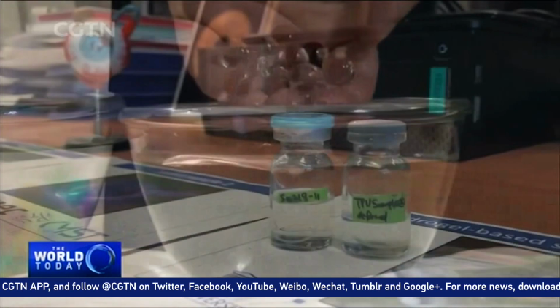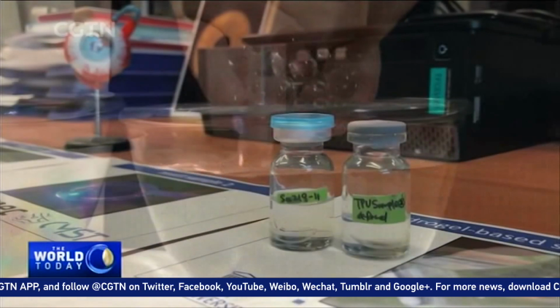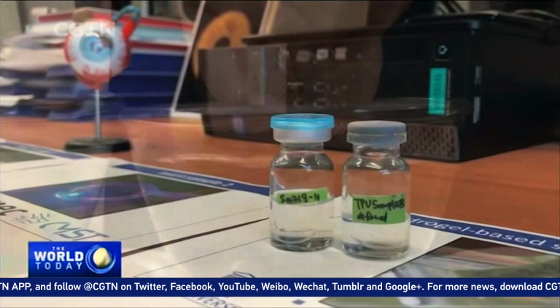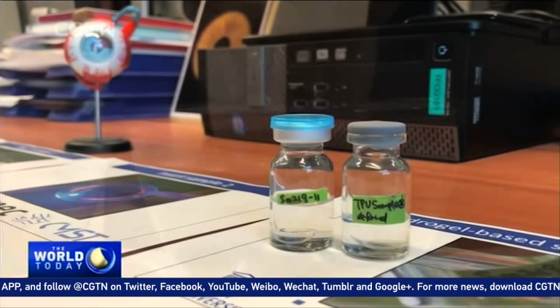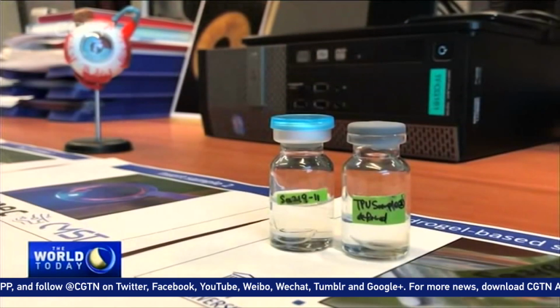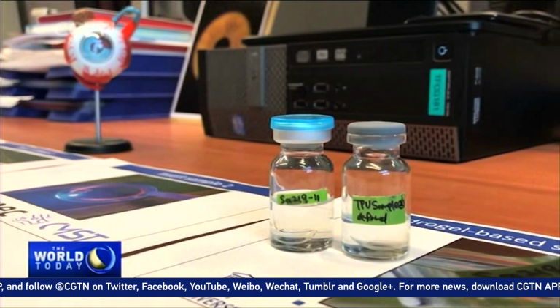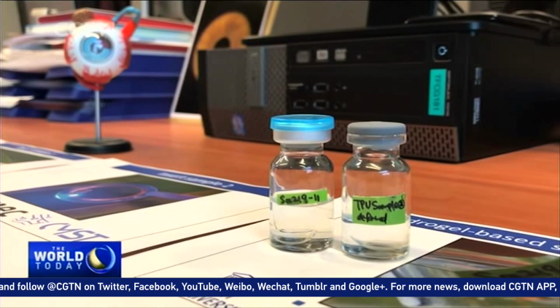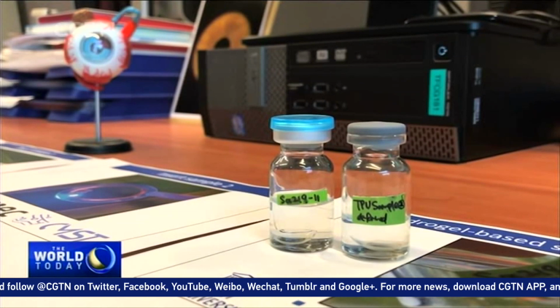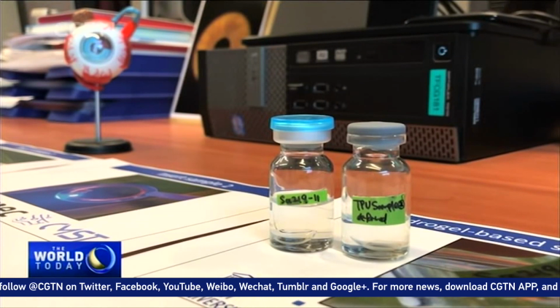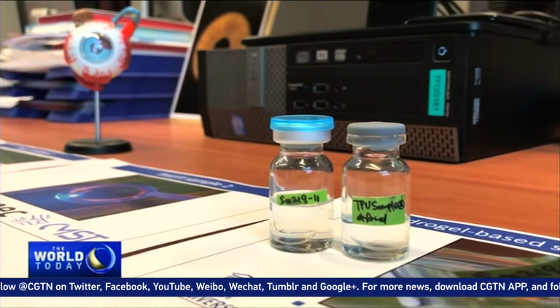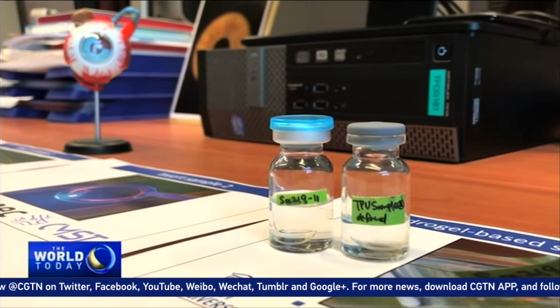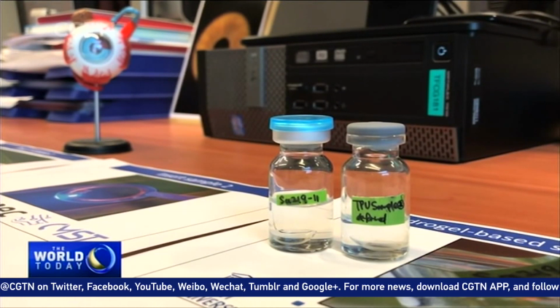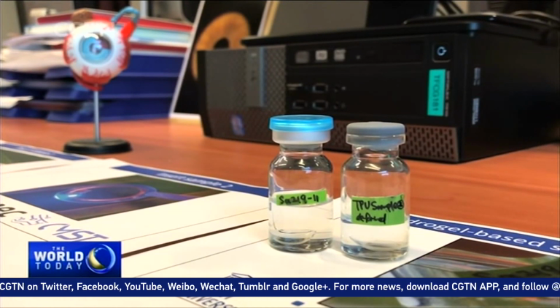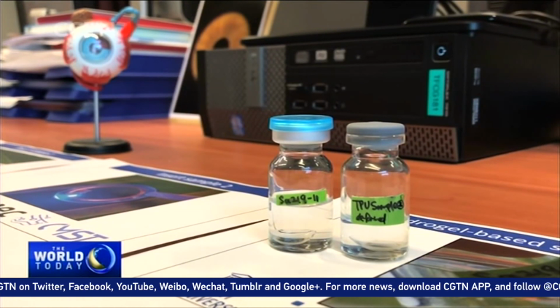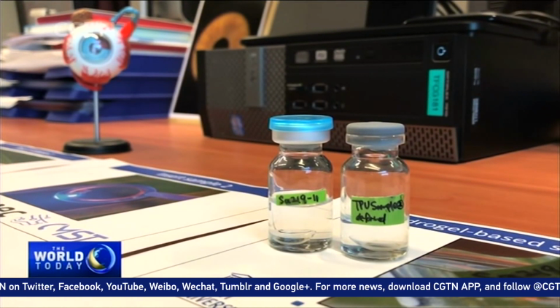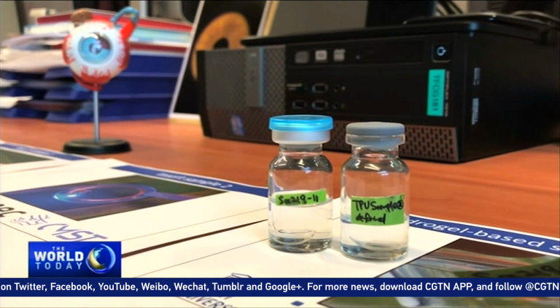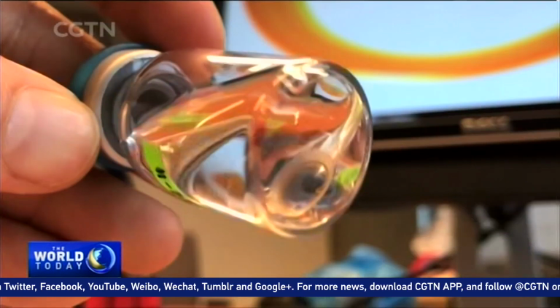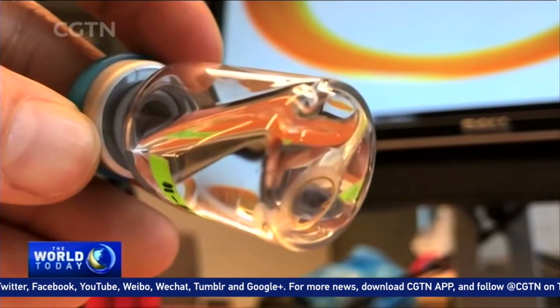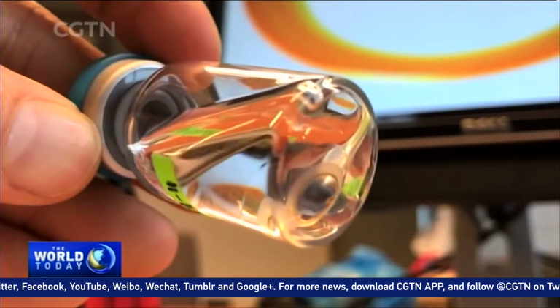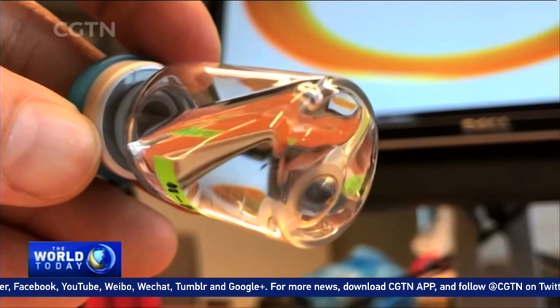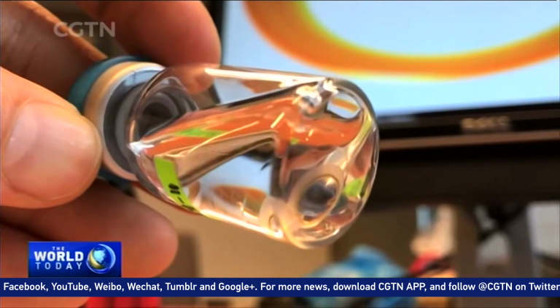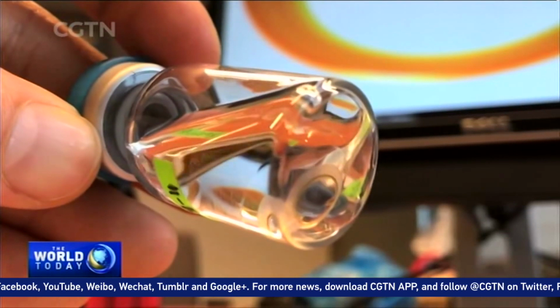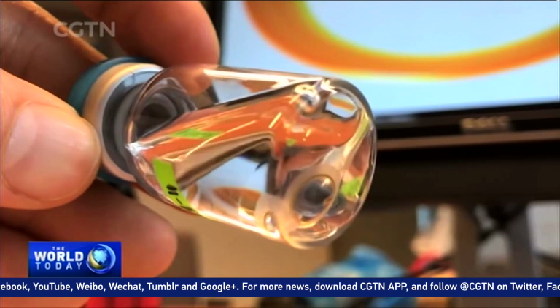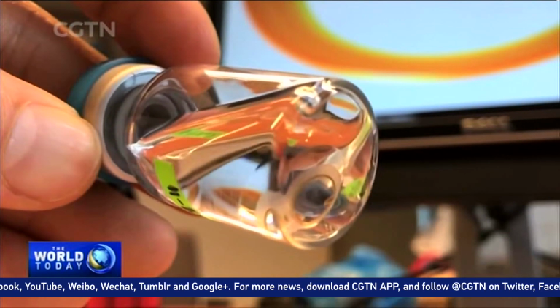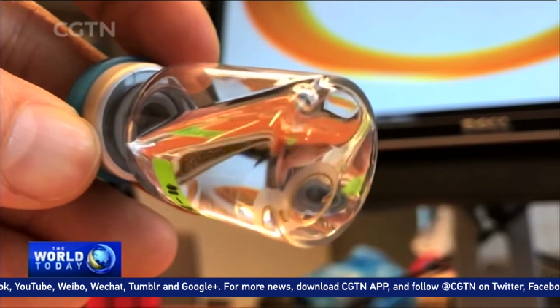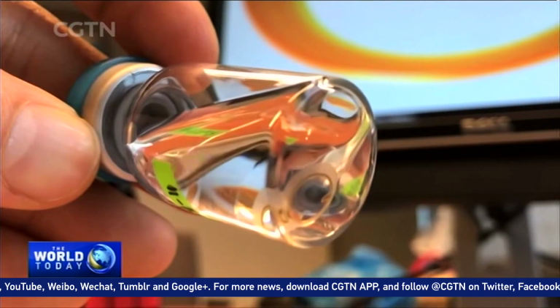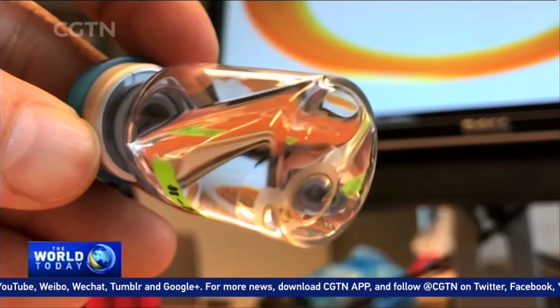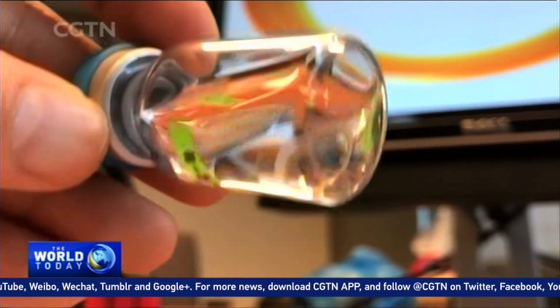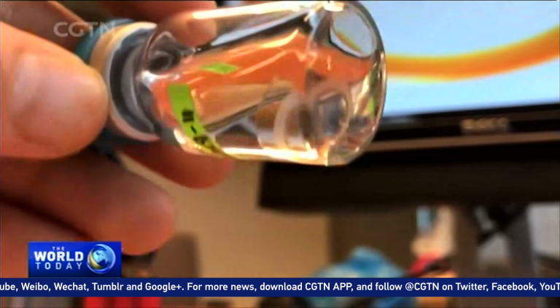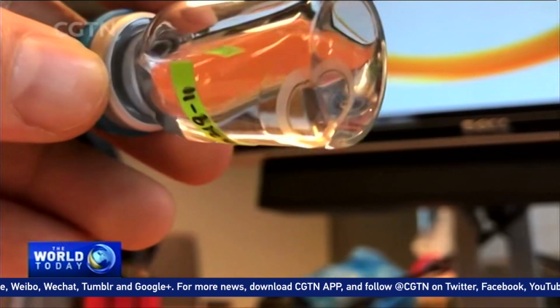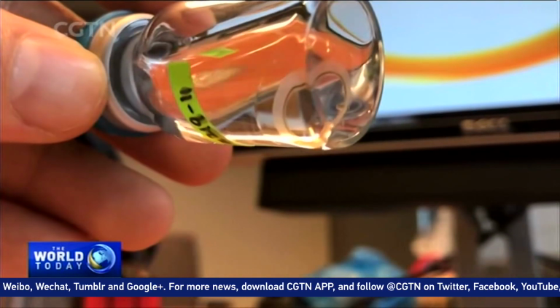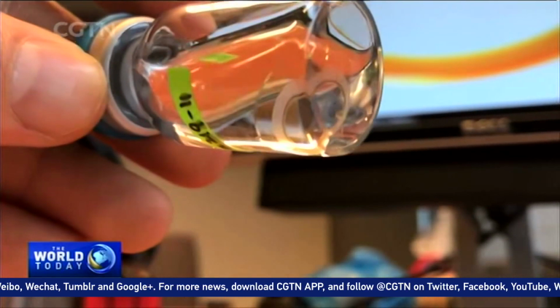The Japanese commercial partner for this project, Seed, is producing the traditional contact lens part.